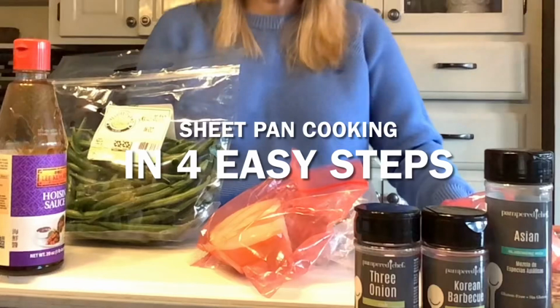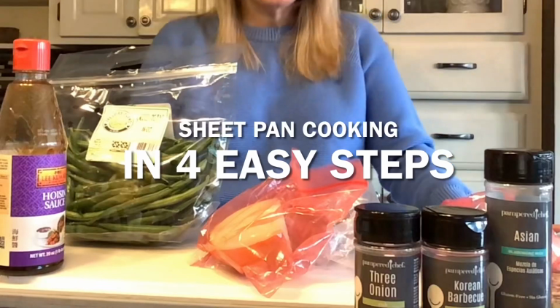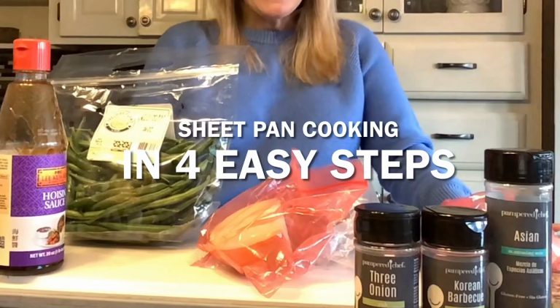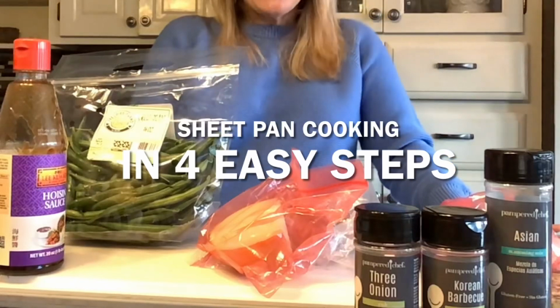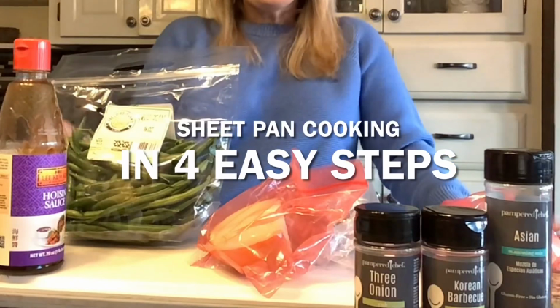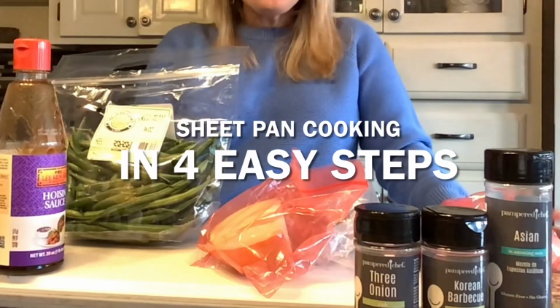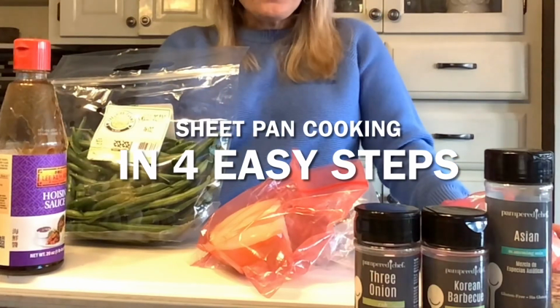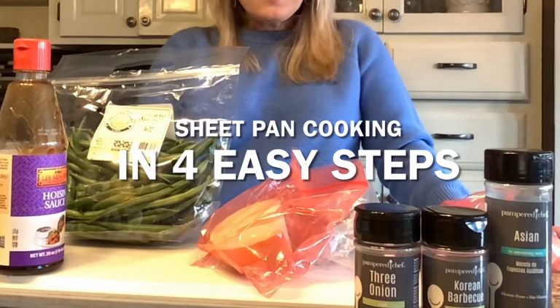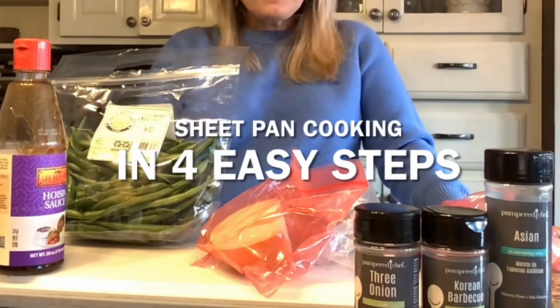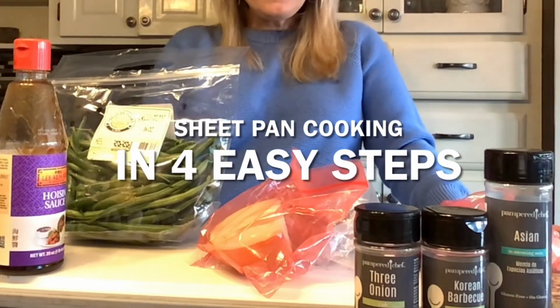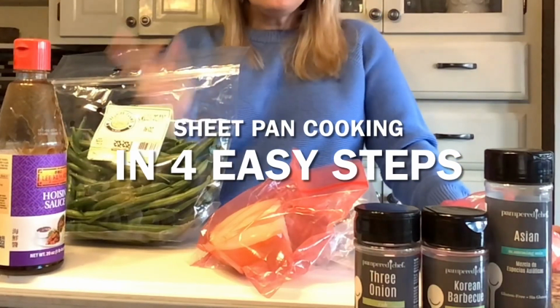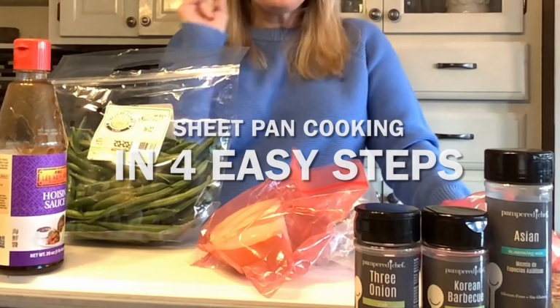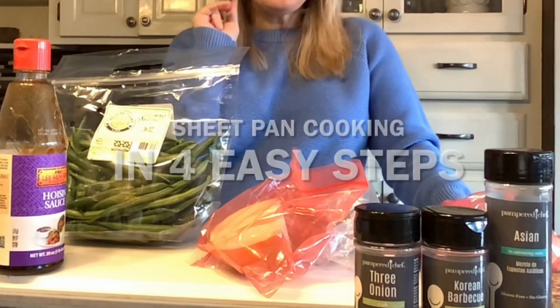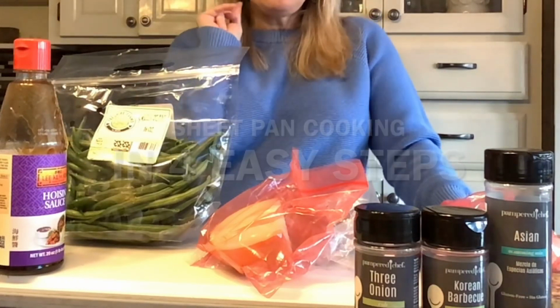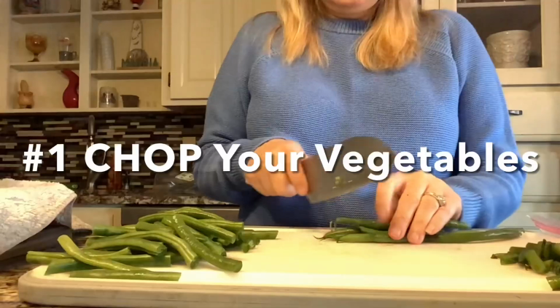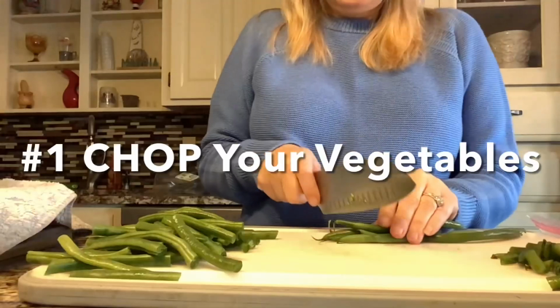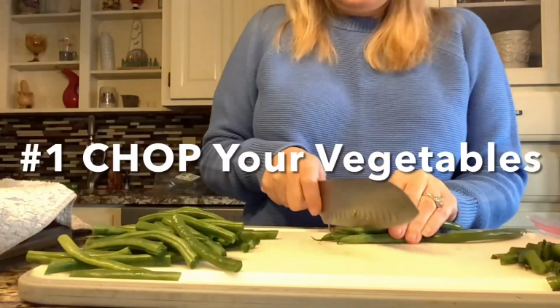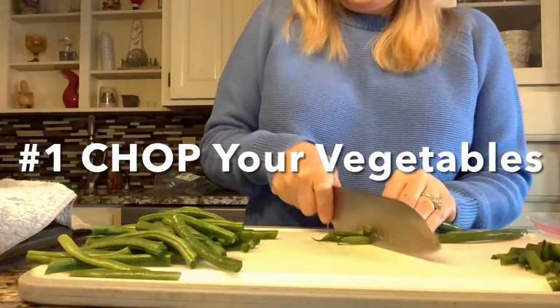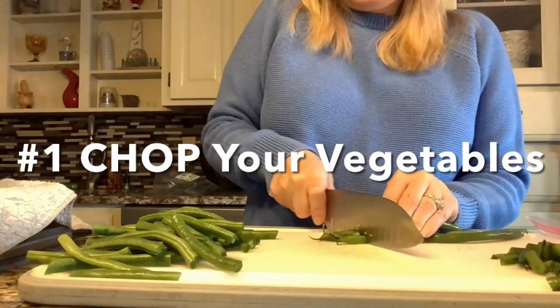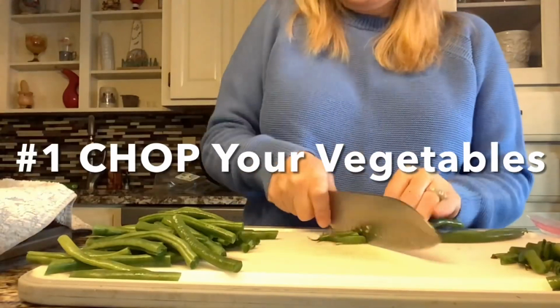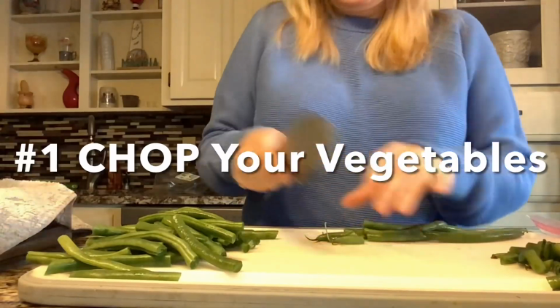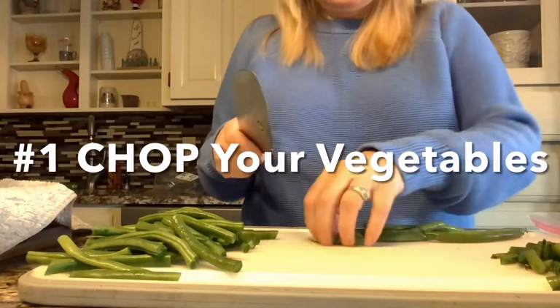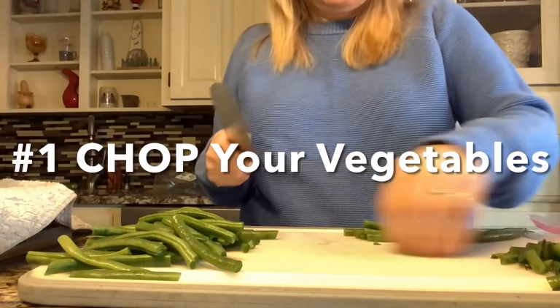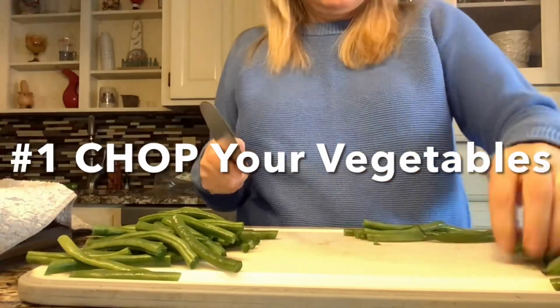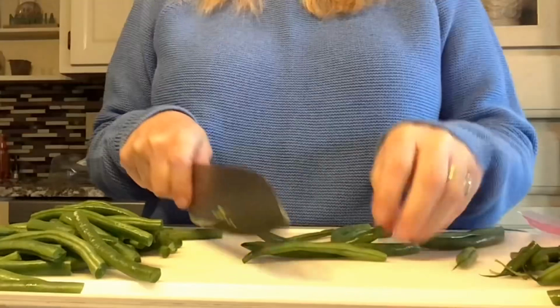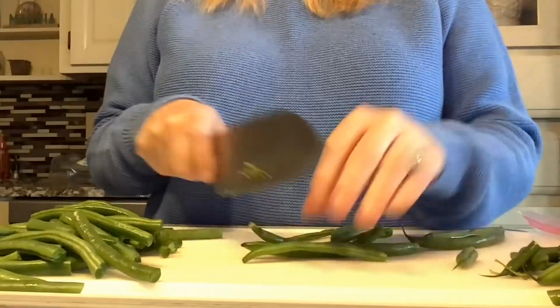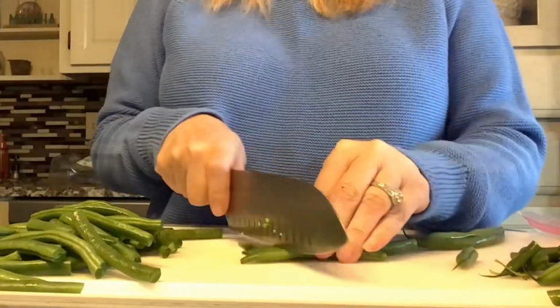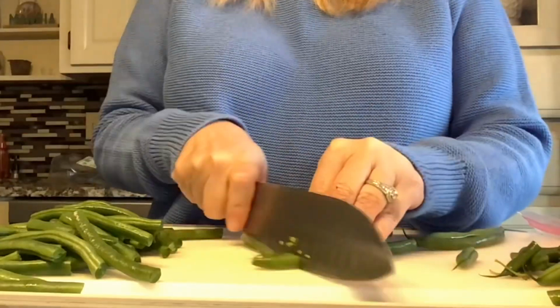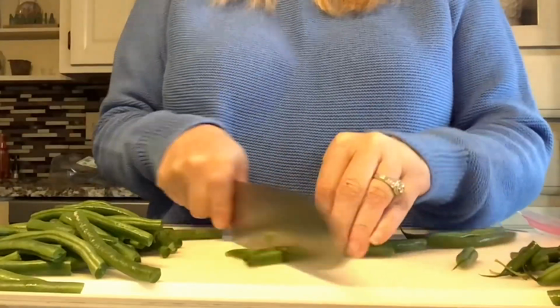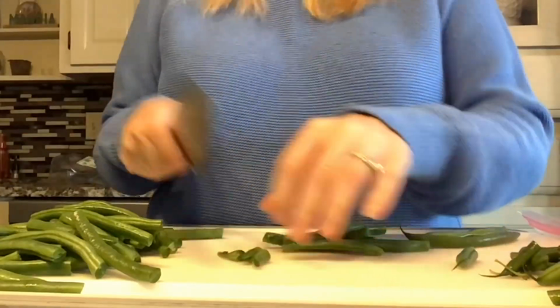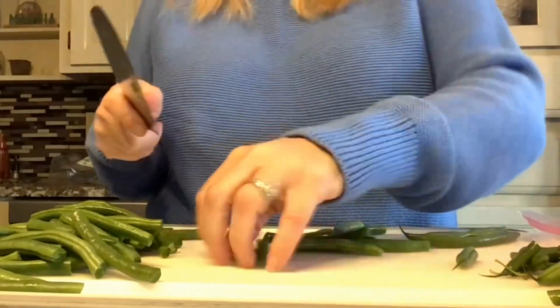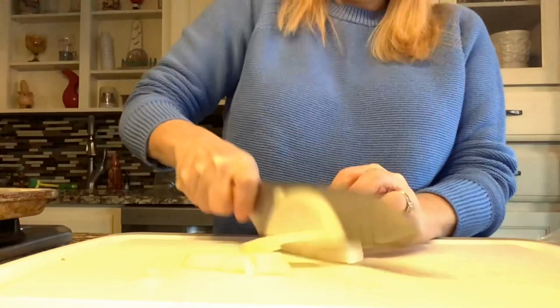This is sheet pan cooking in four easy steps. Number one, chop your vegetables.